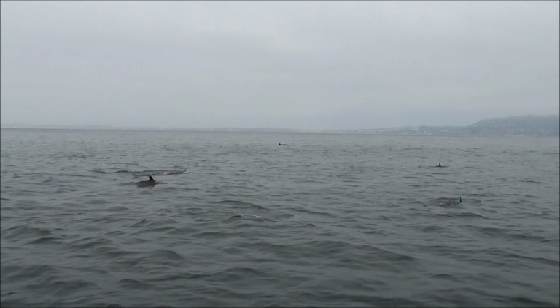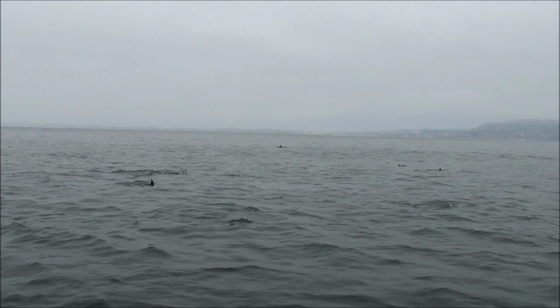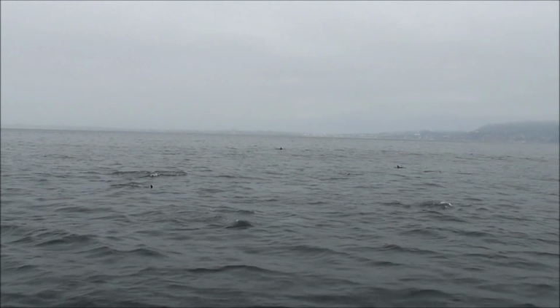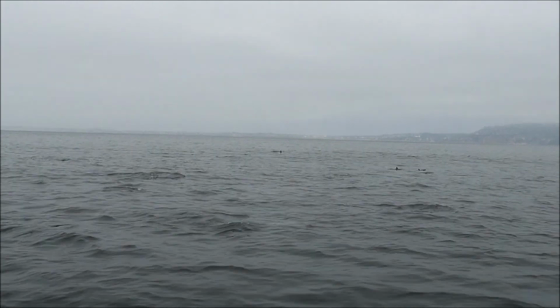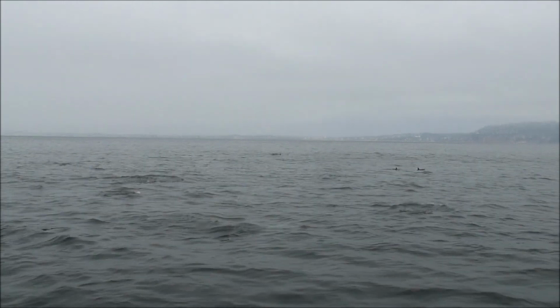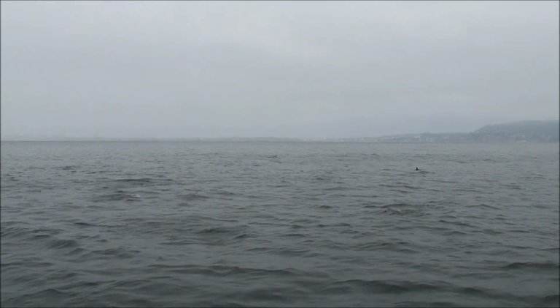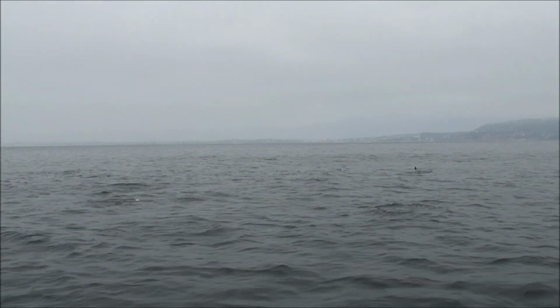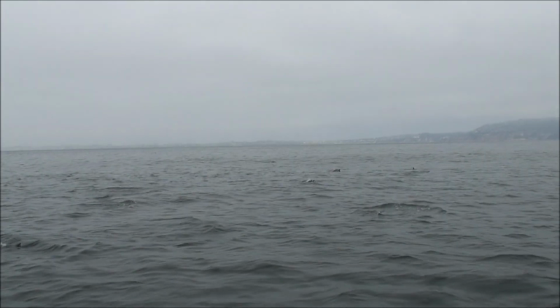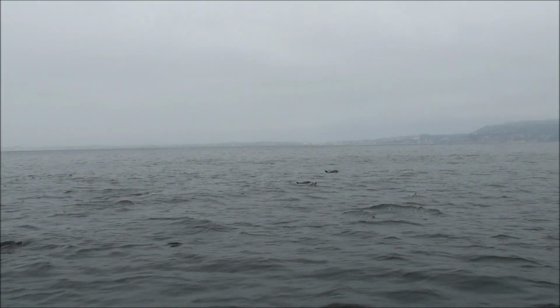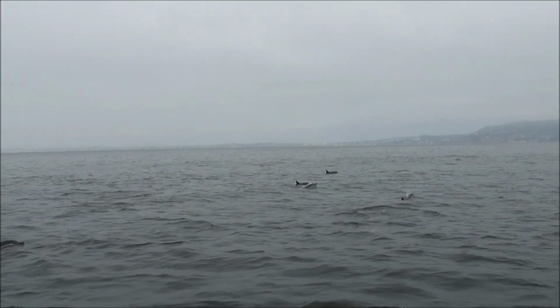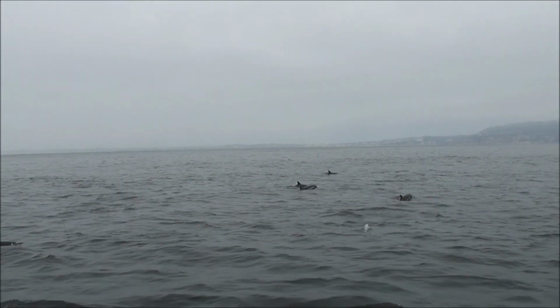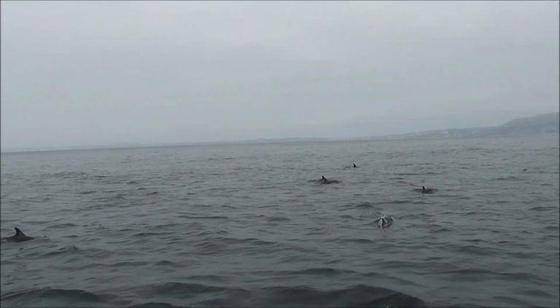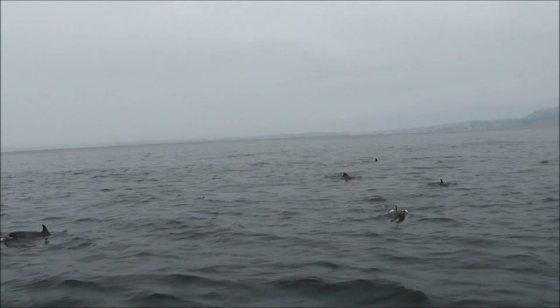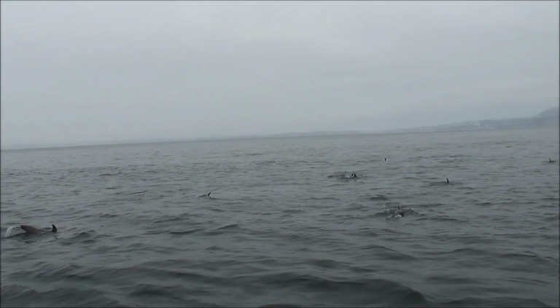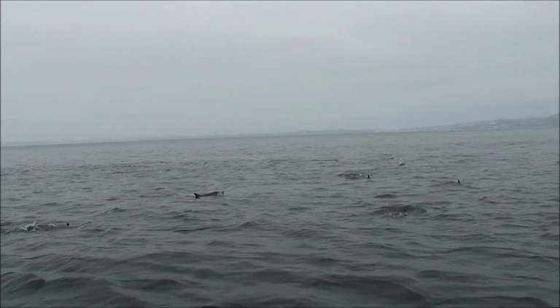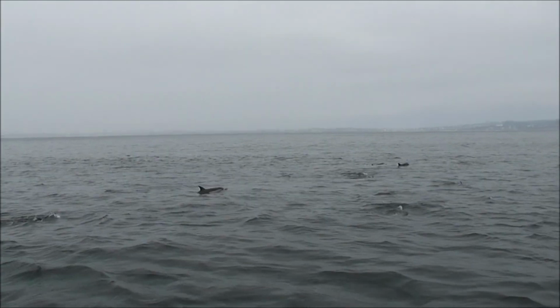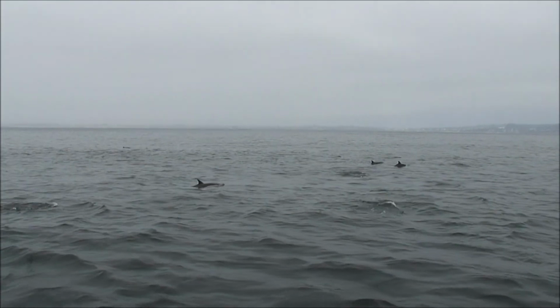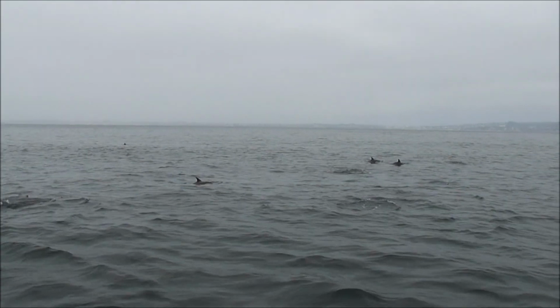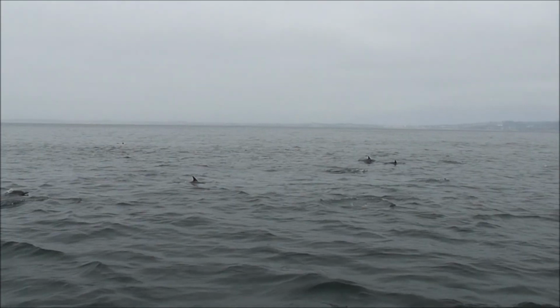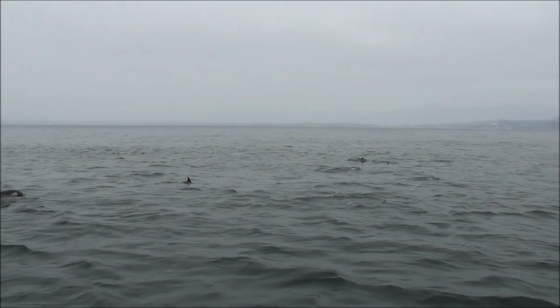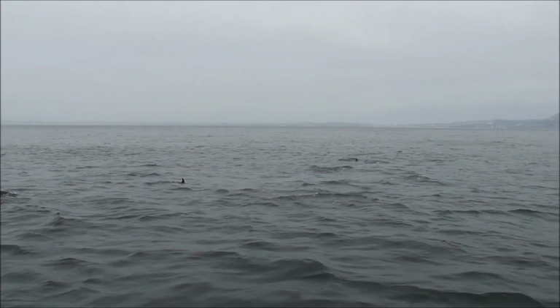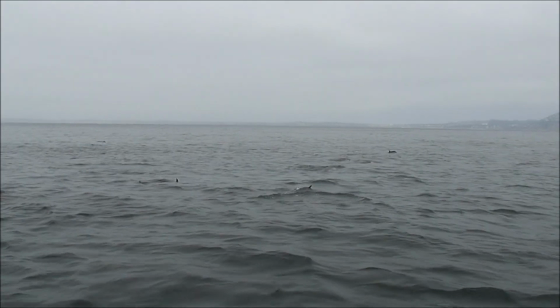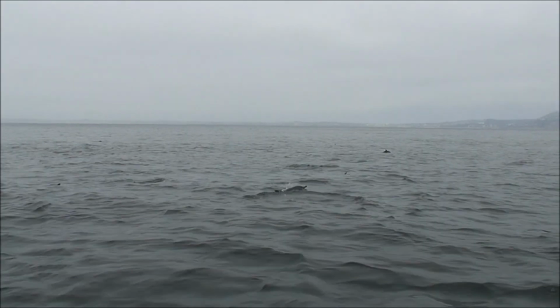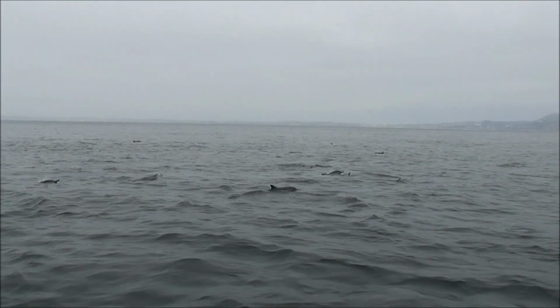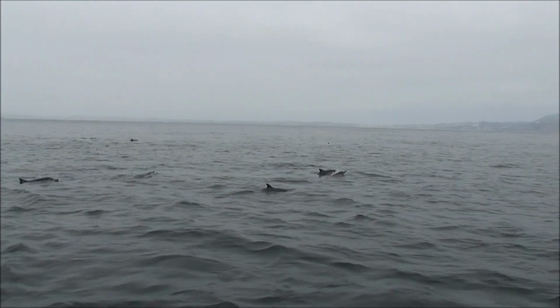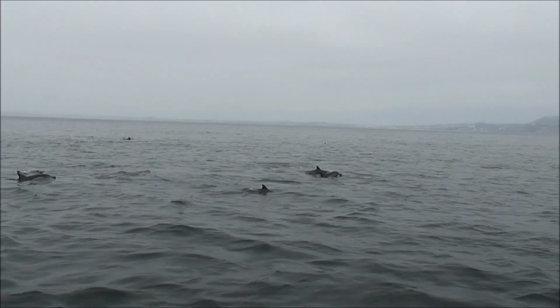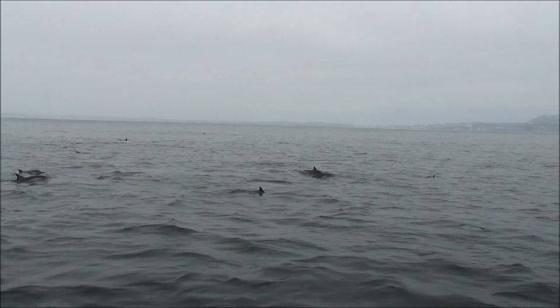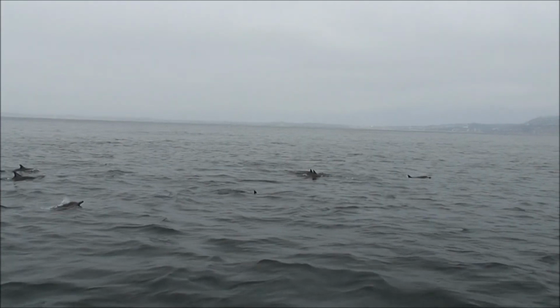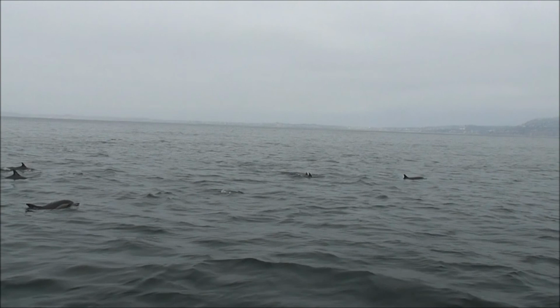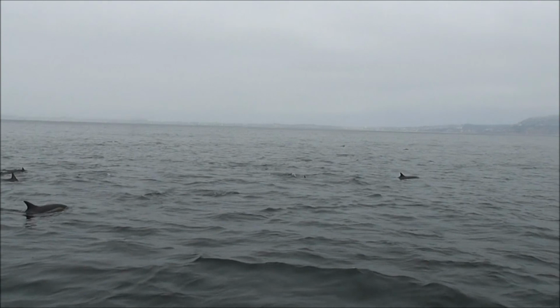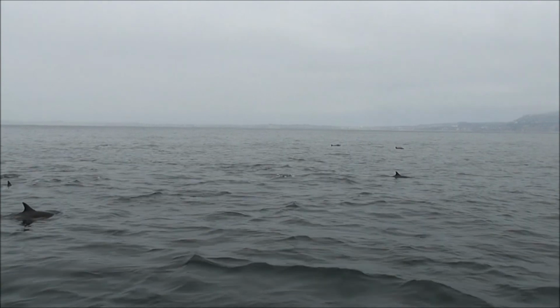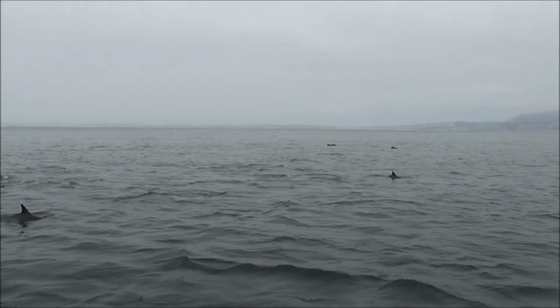When a whale does that, we say it's breaching when they're out of the water. They make a splash.